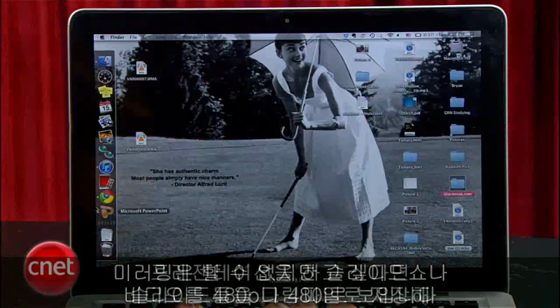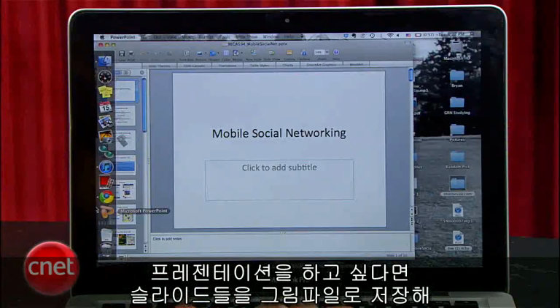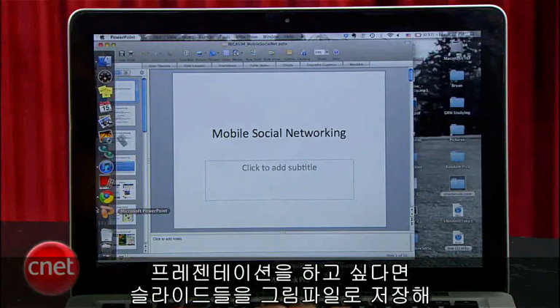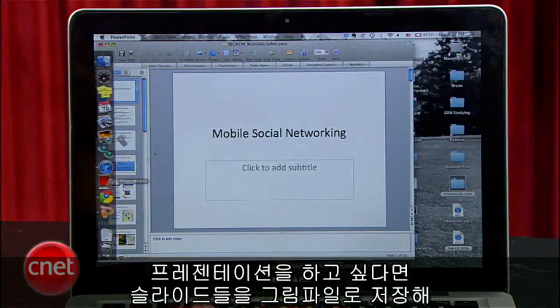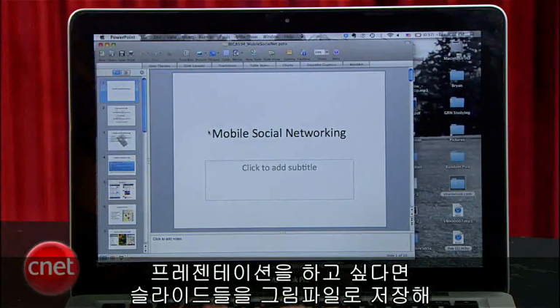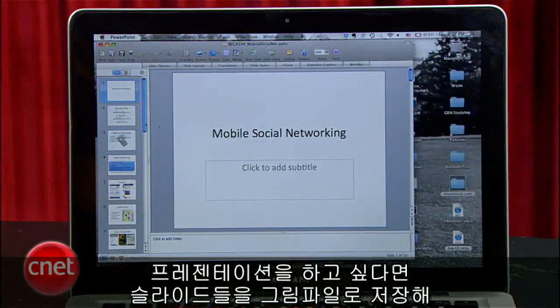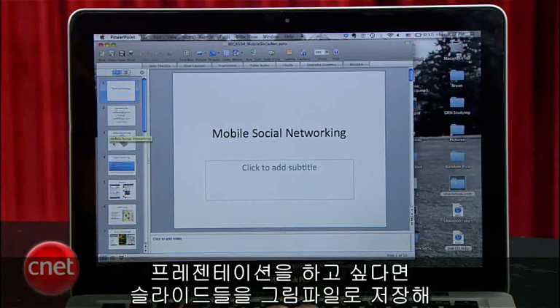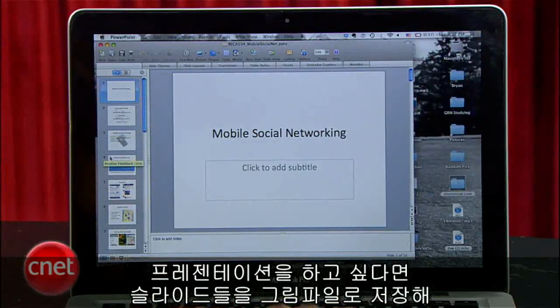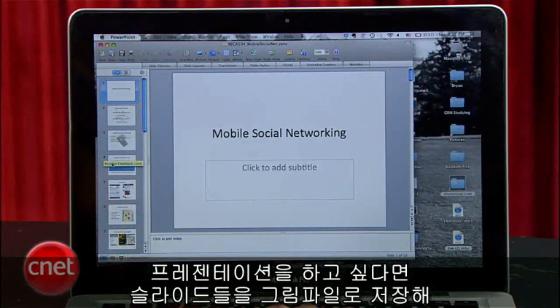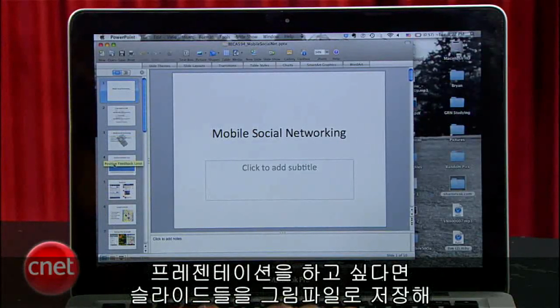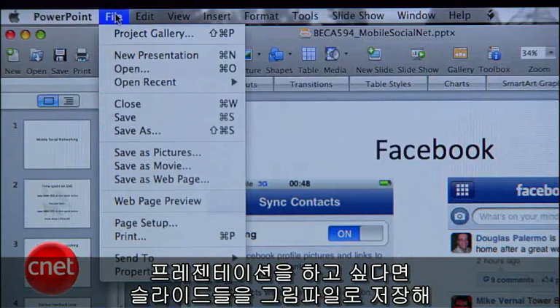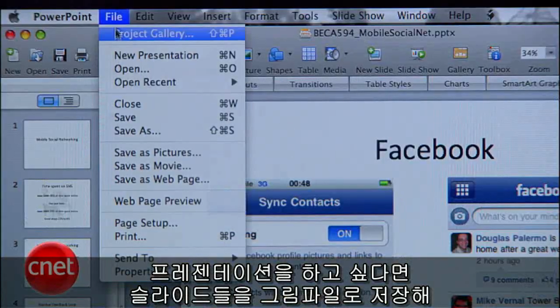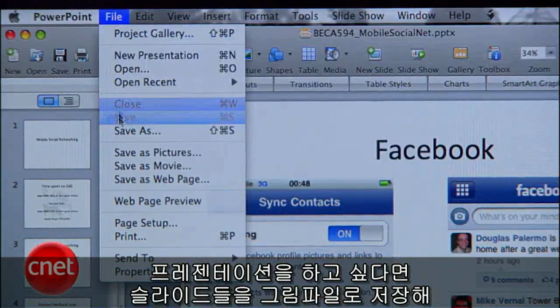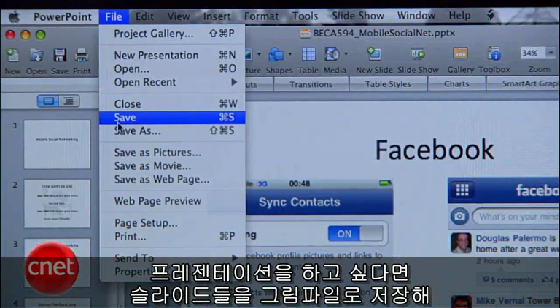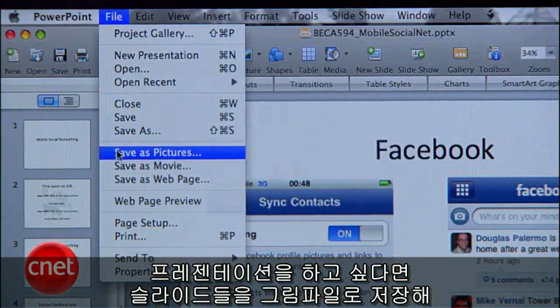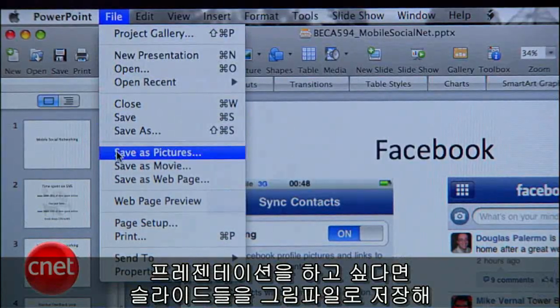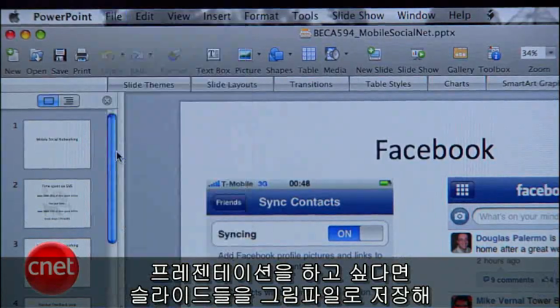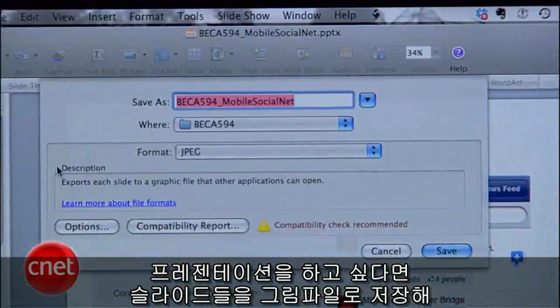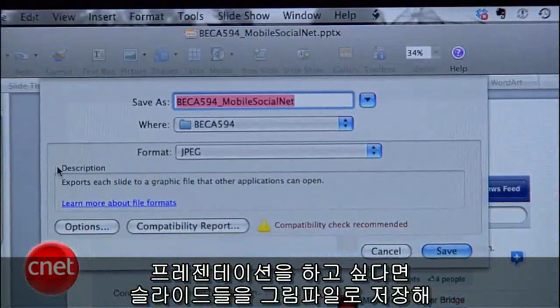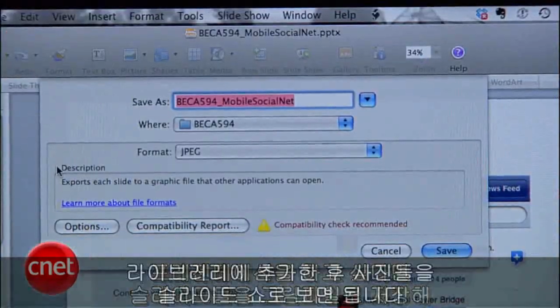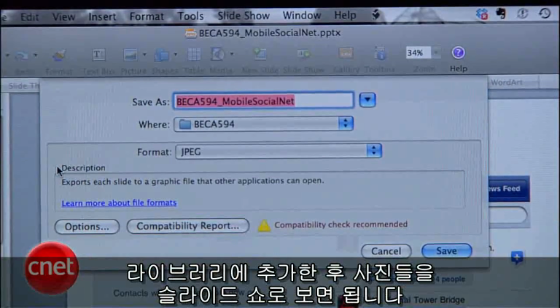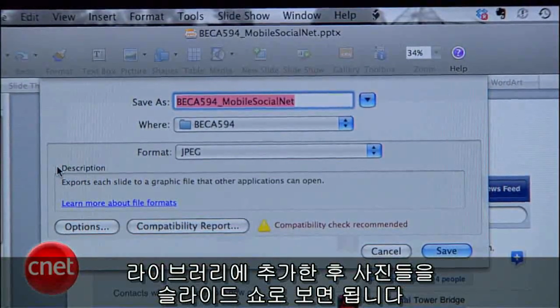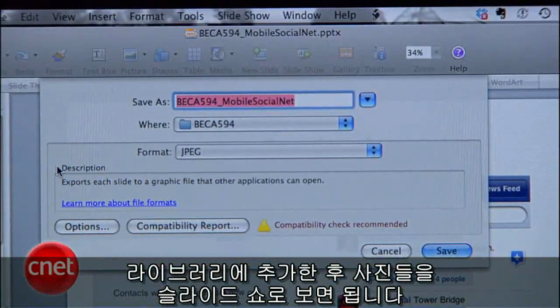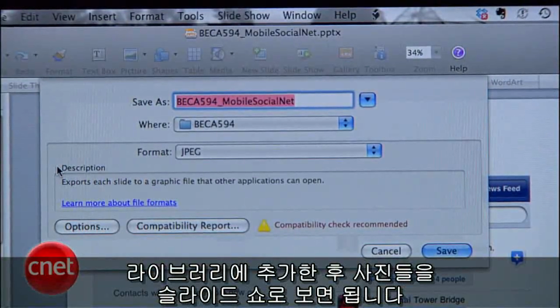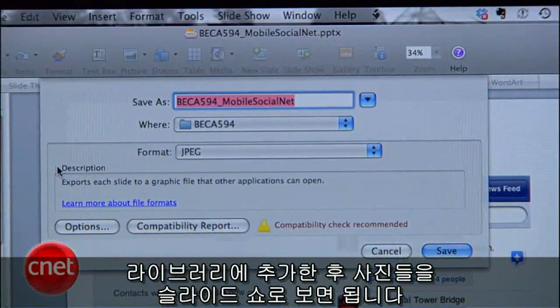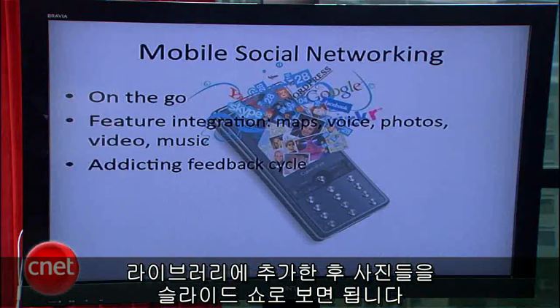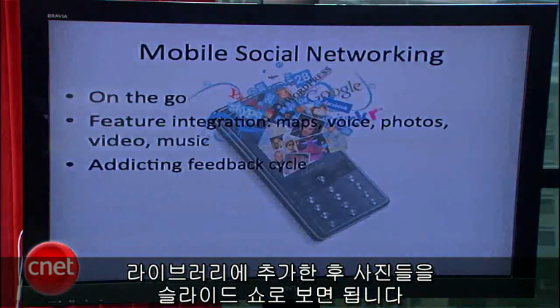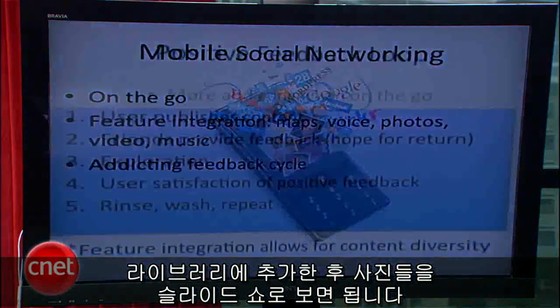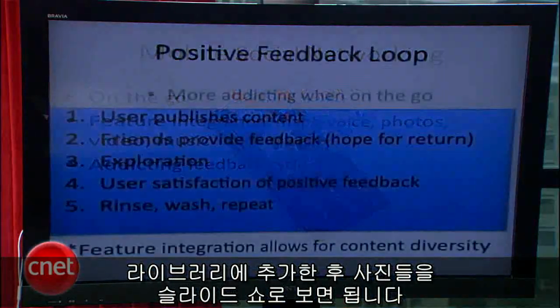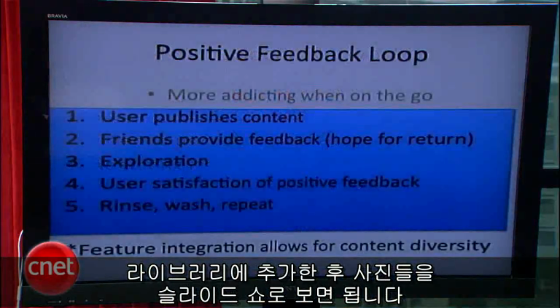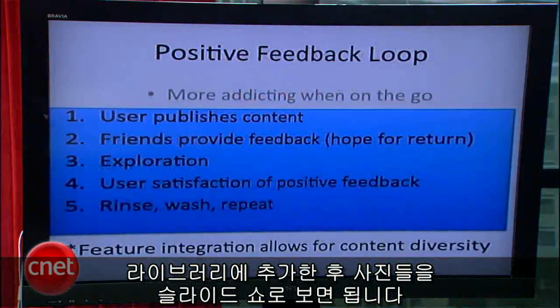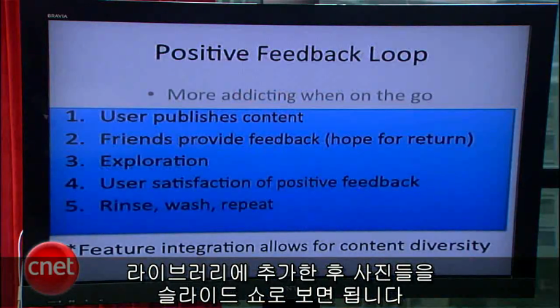If you need to do a PowerPoint presentation, save the slides as images, sync them to your library, and play the photos as a slideshow.